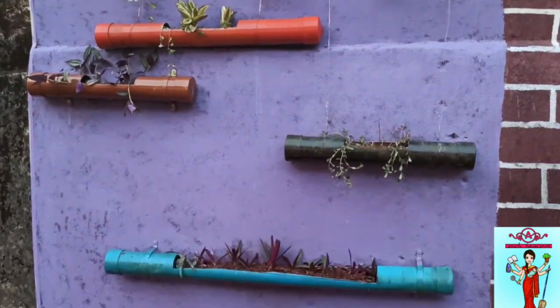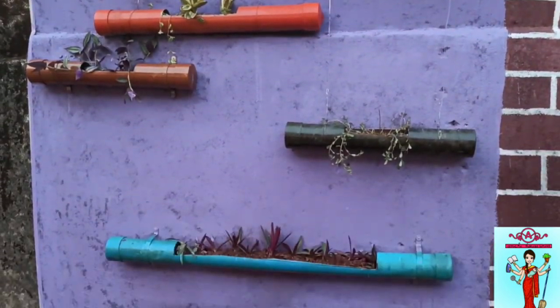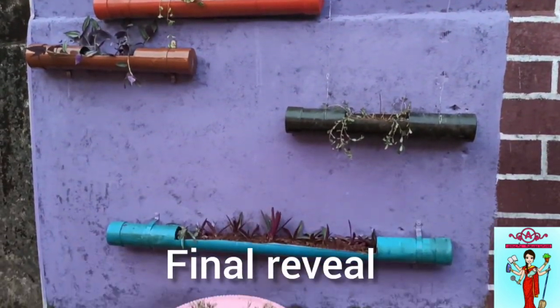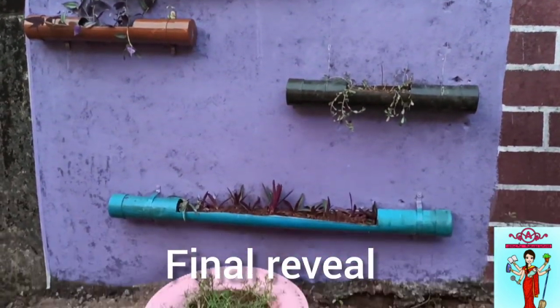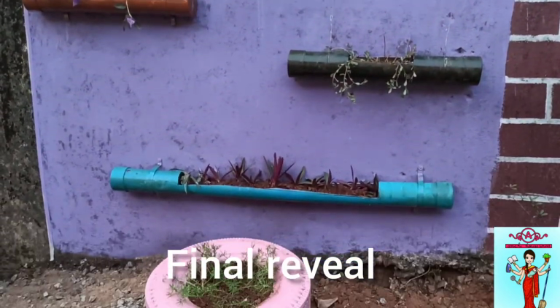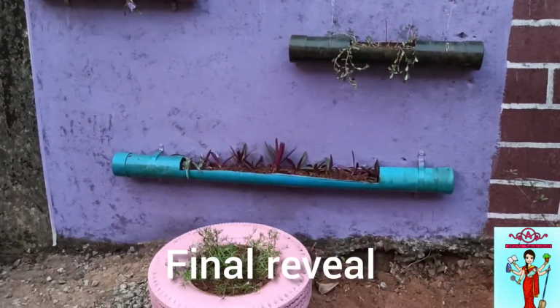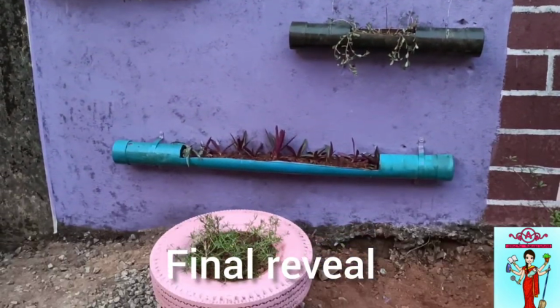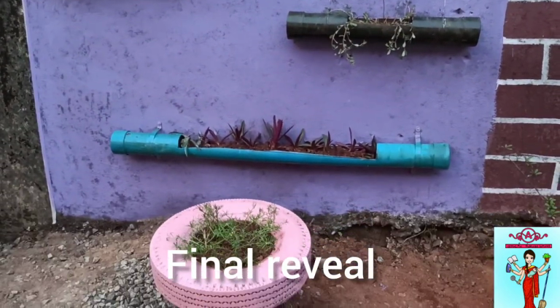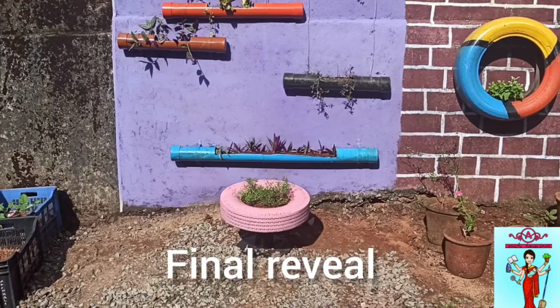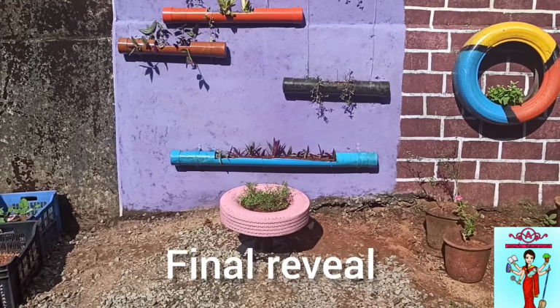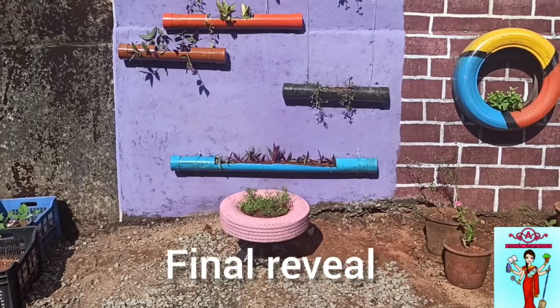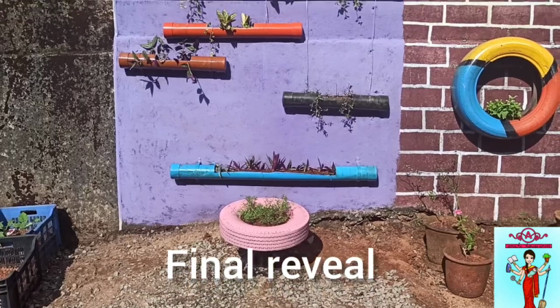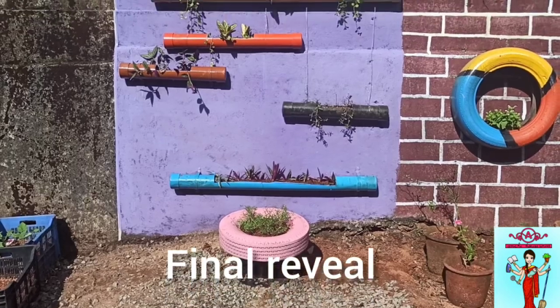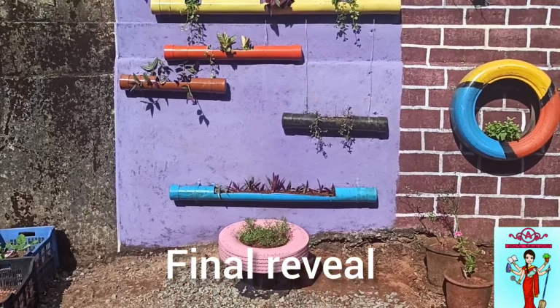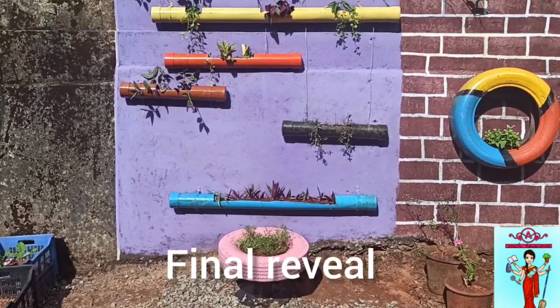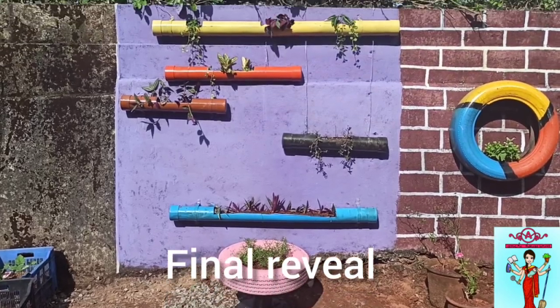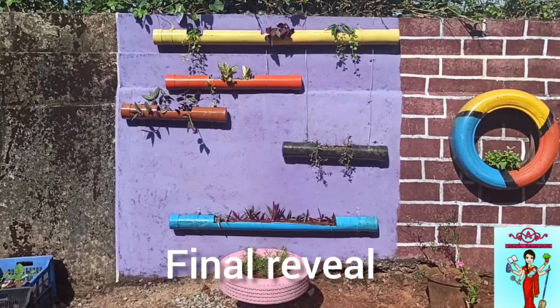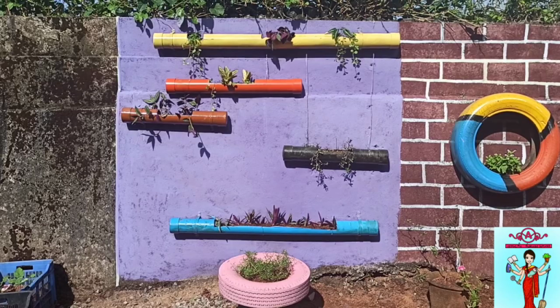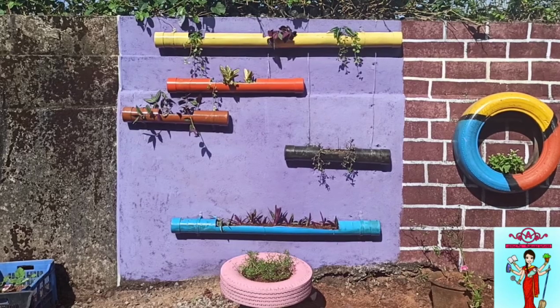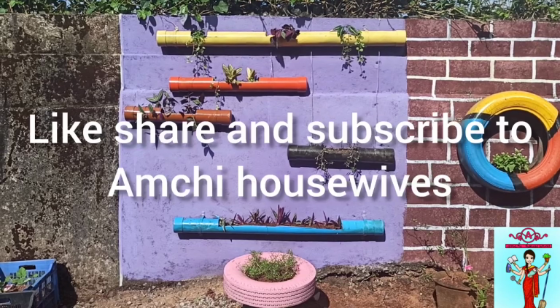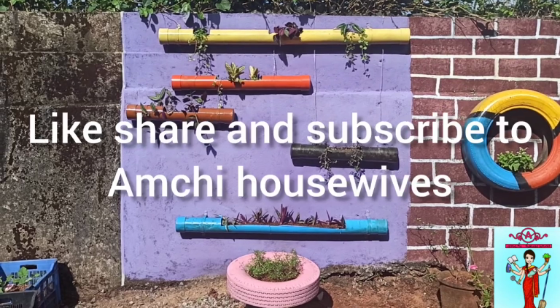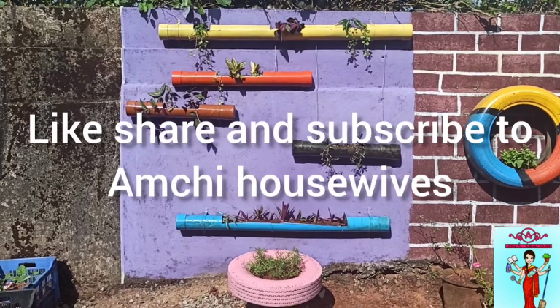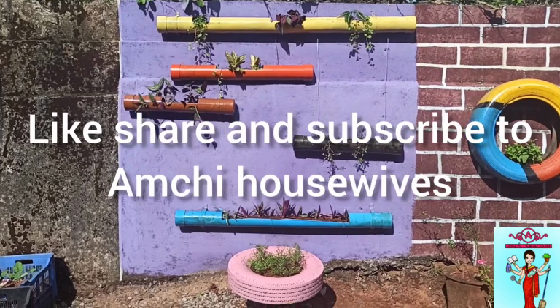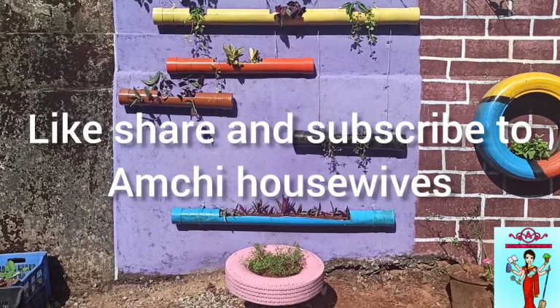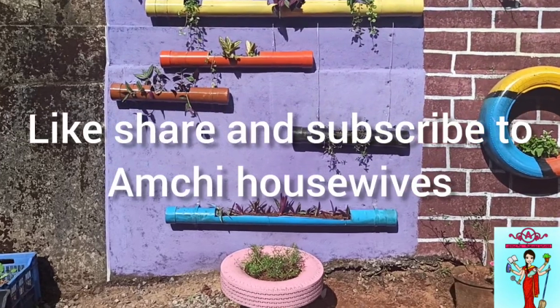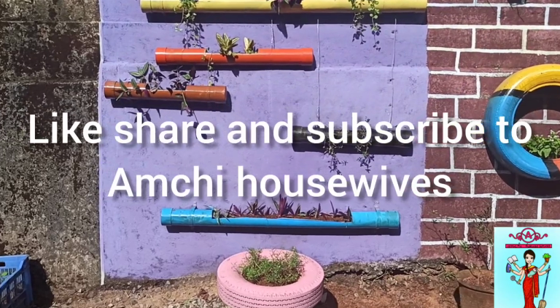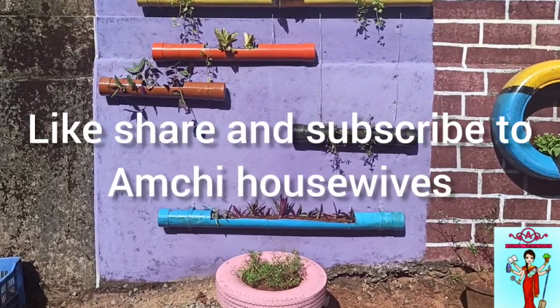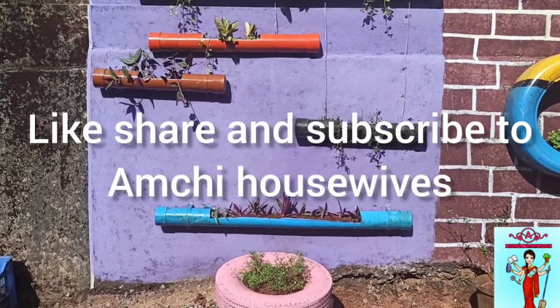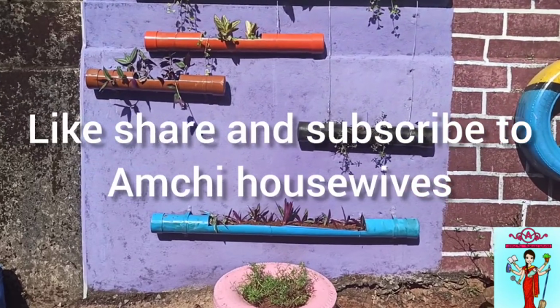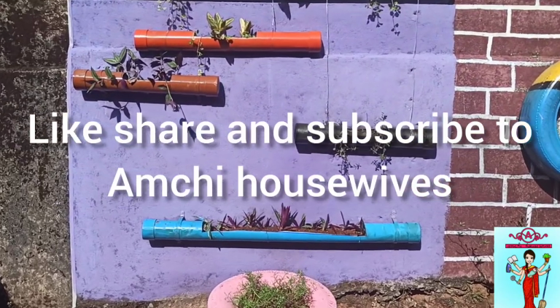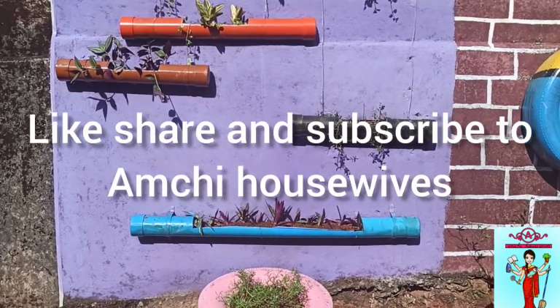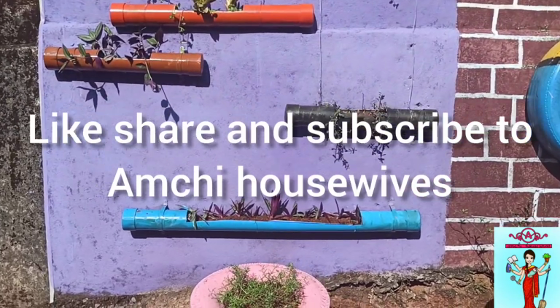Do like, share, and subscribe to Umji Housewives. Thank you for watching — see you guys next time!